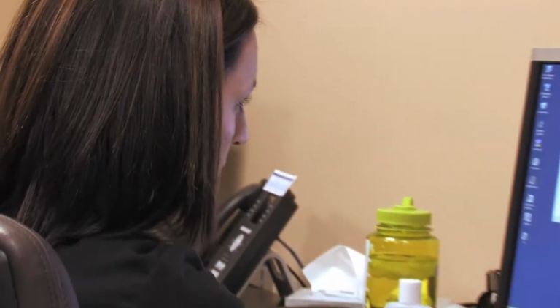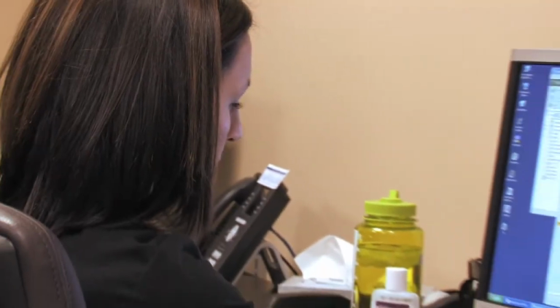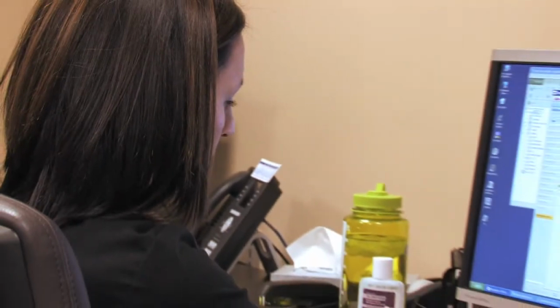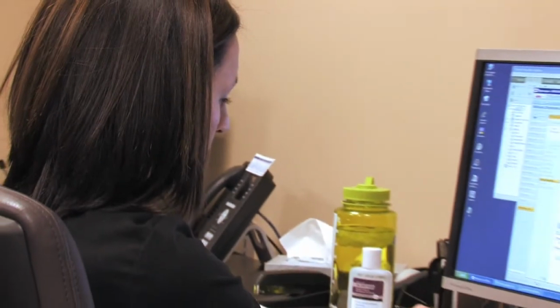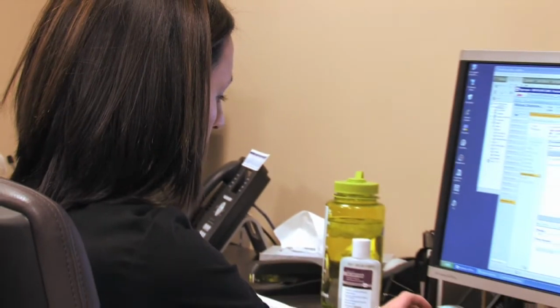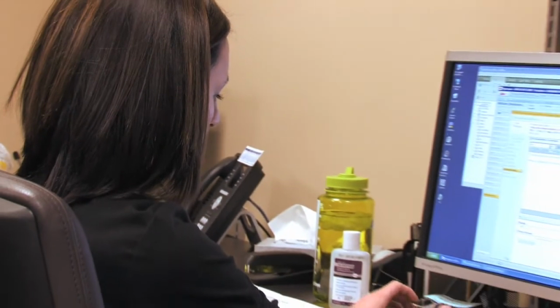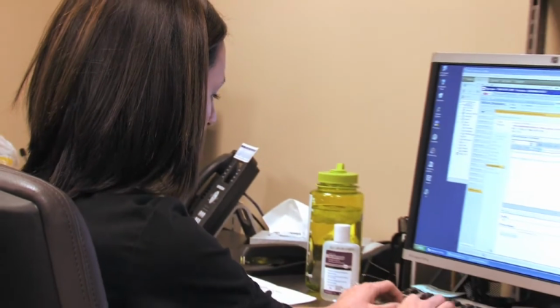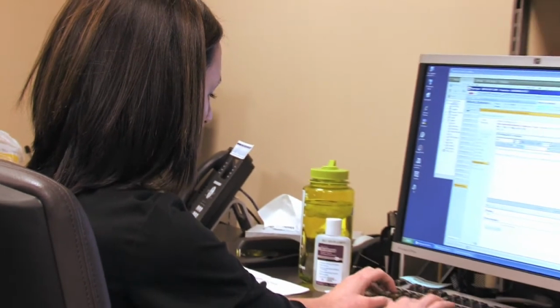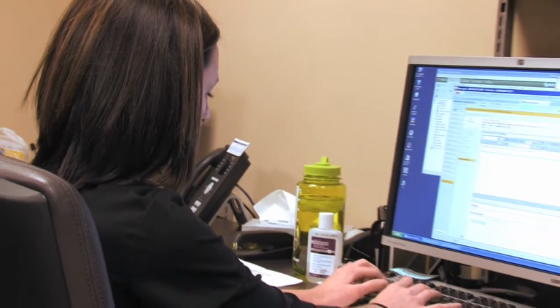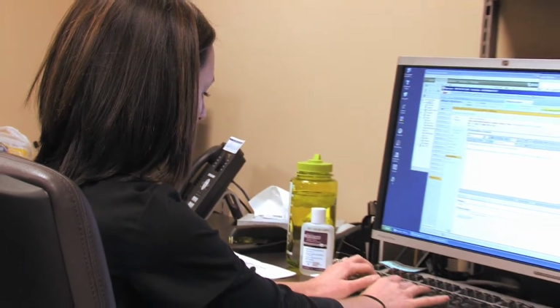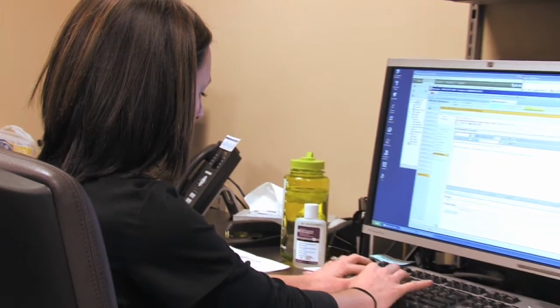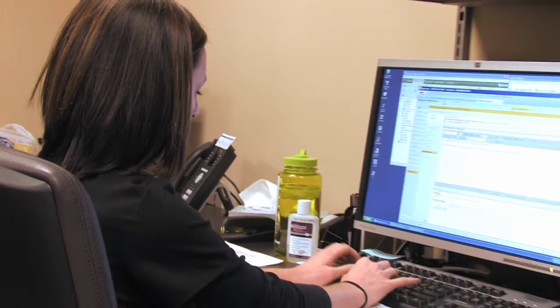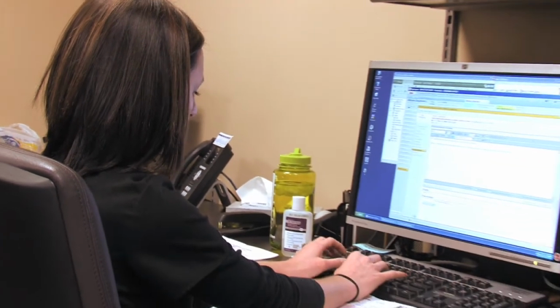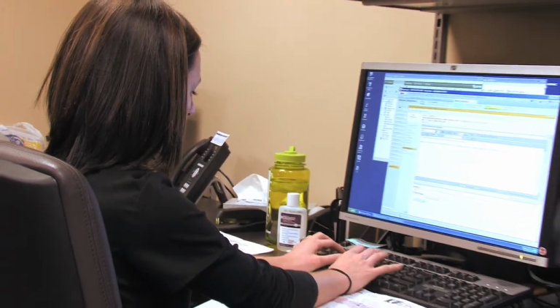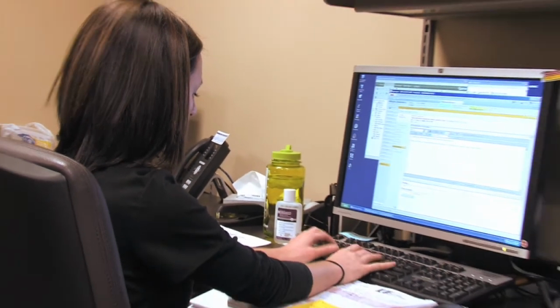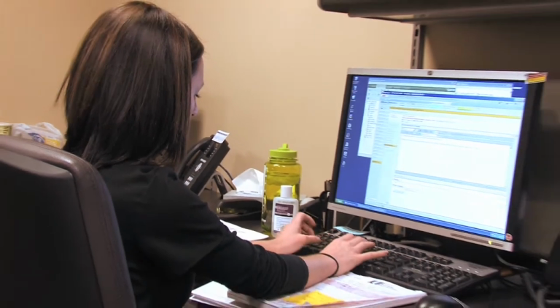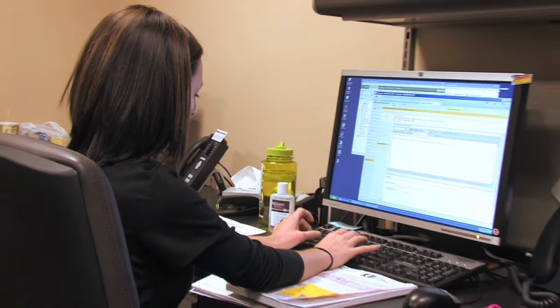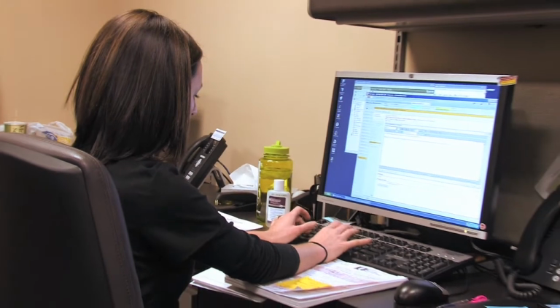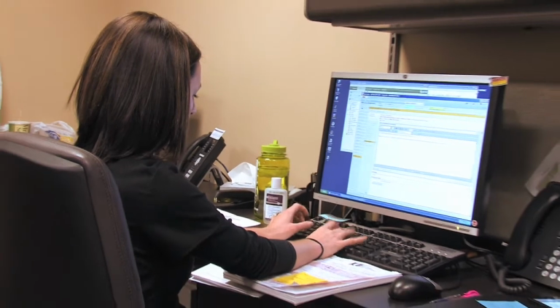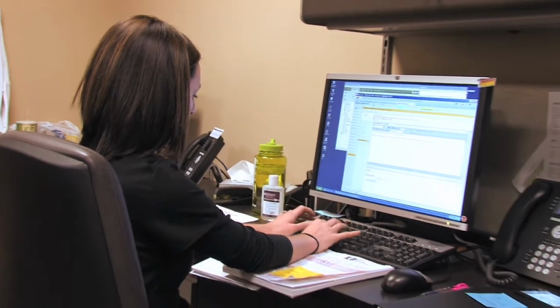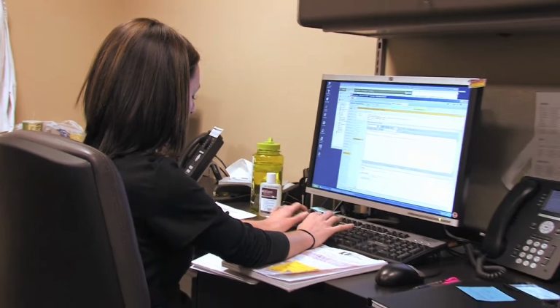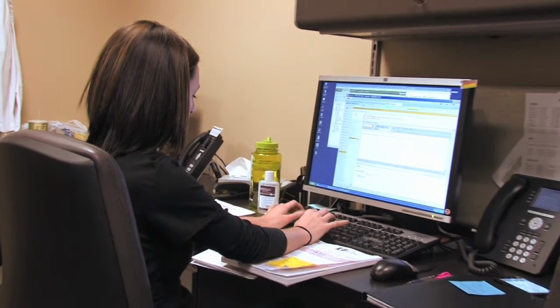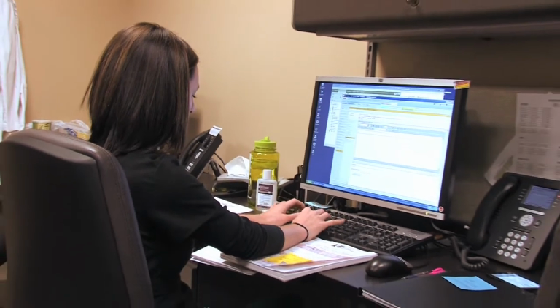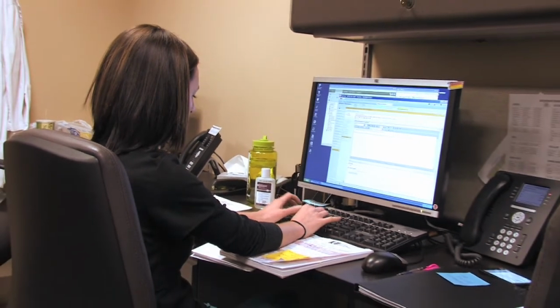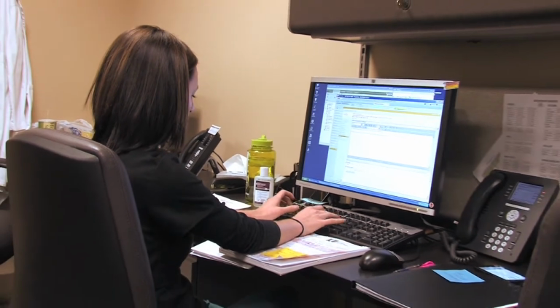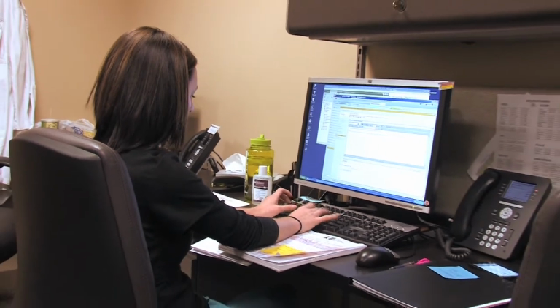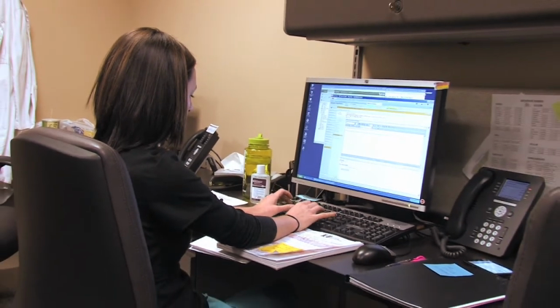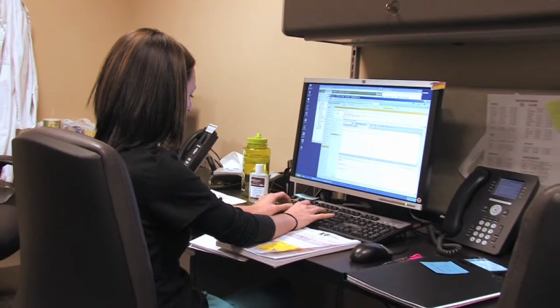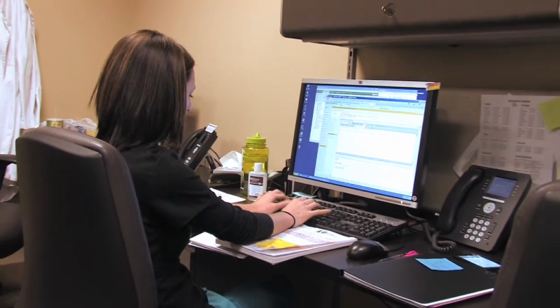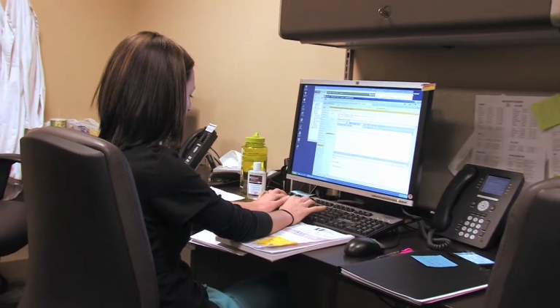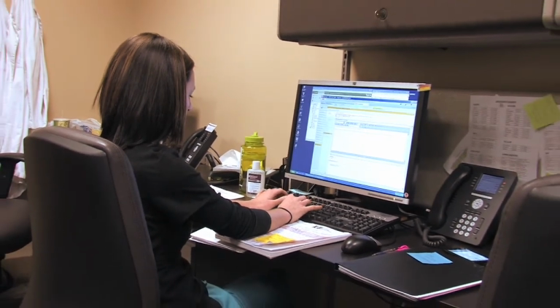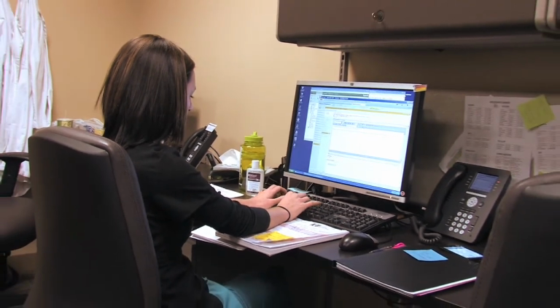Our clinic now features electronic medical records, making your experience with different clinics in the KU Med System easy.